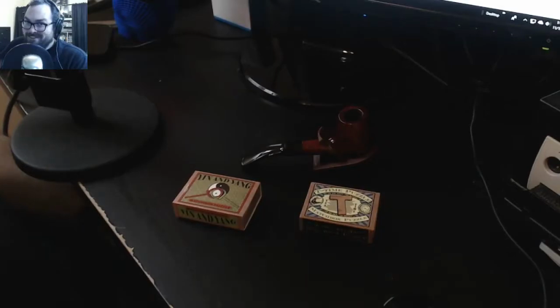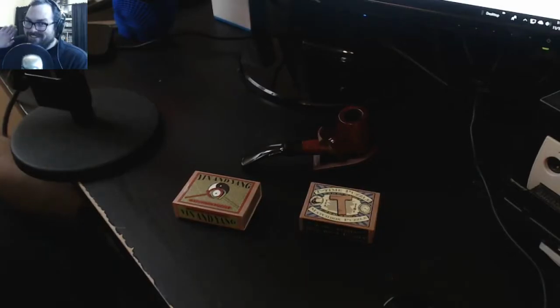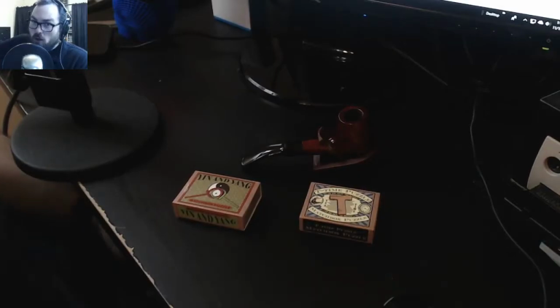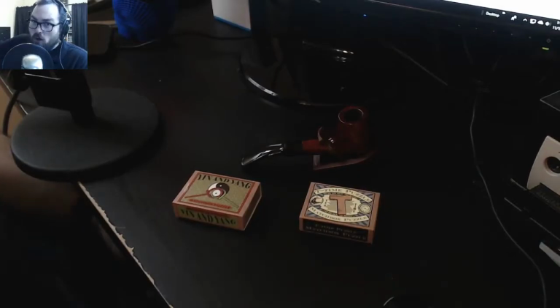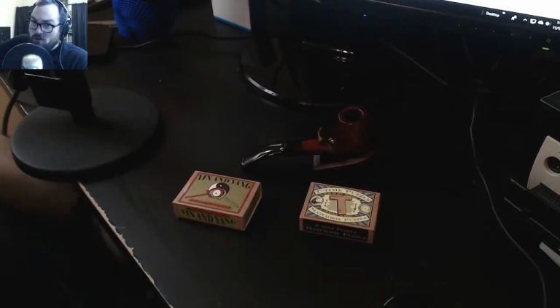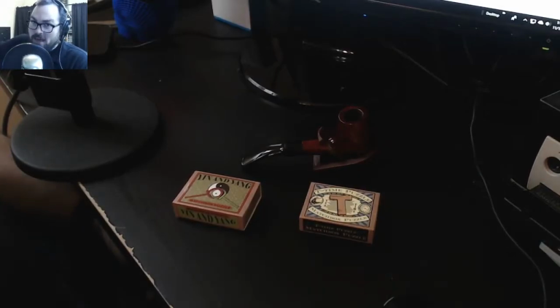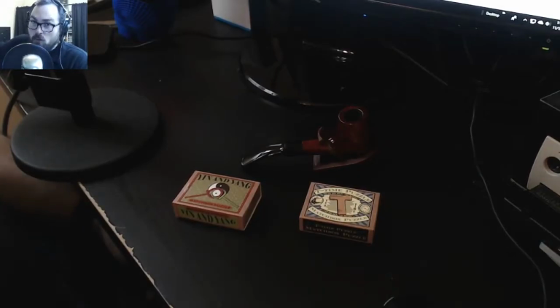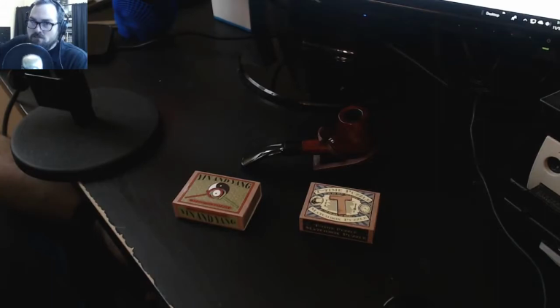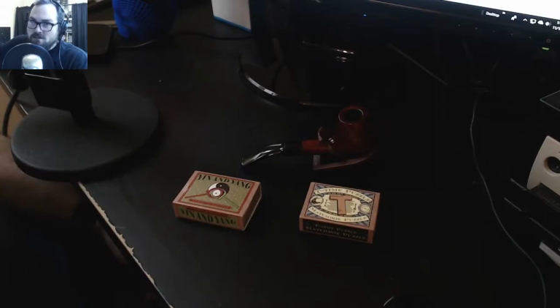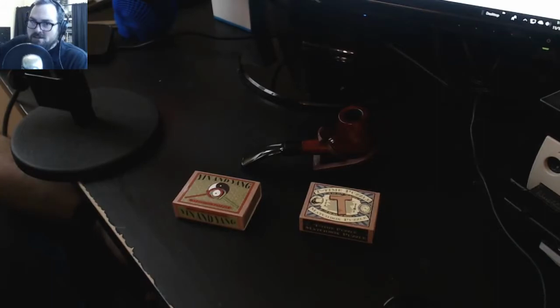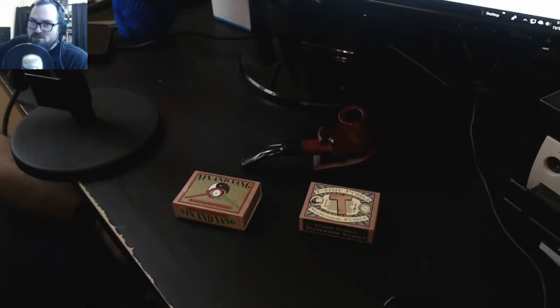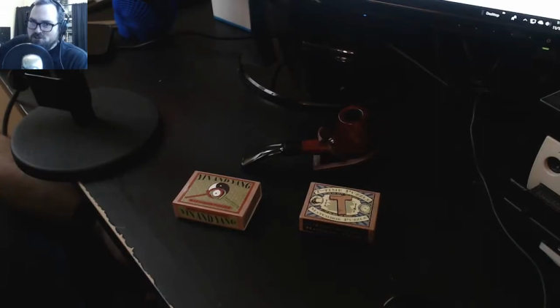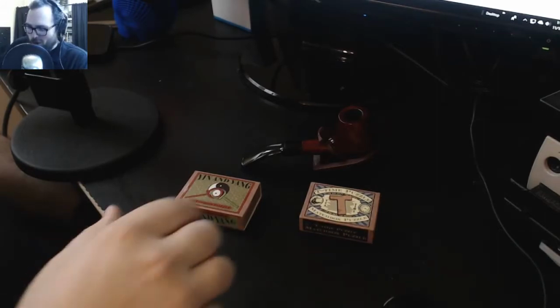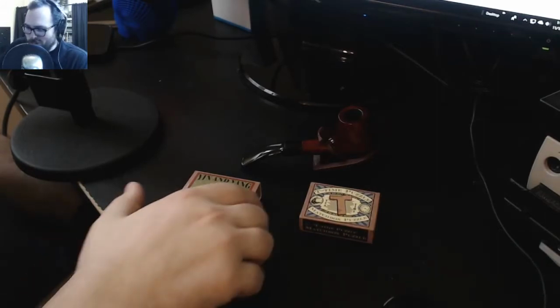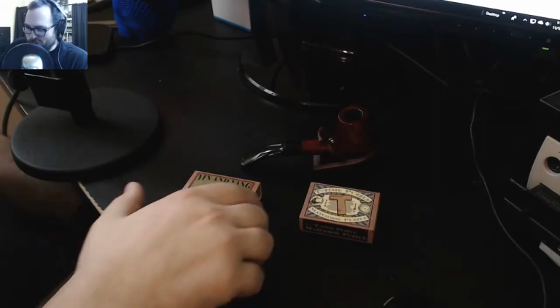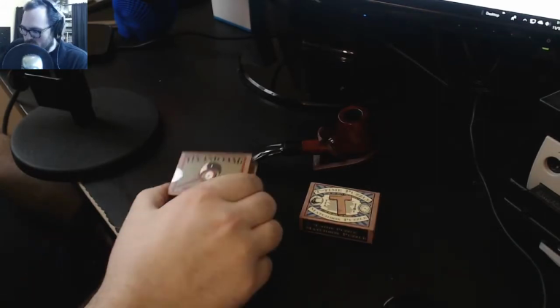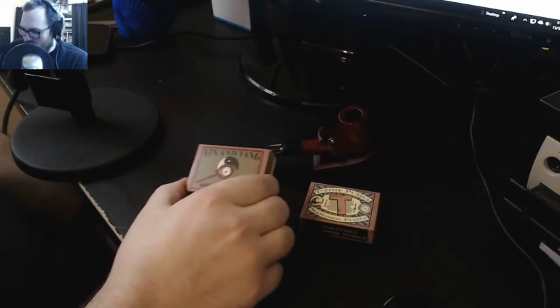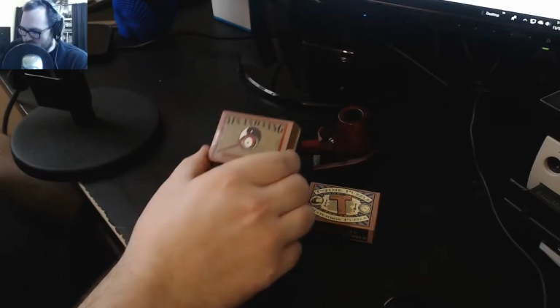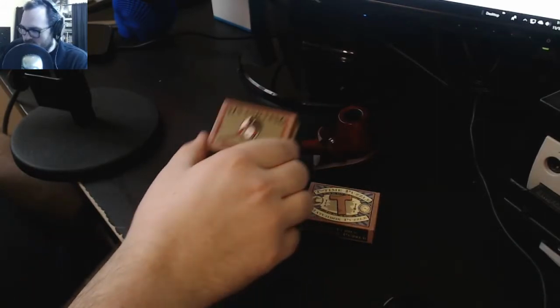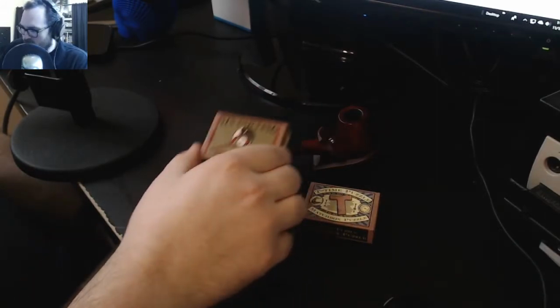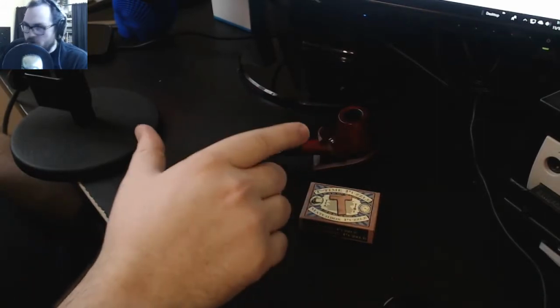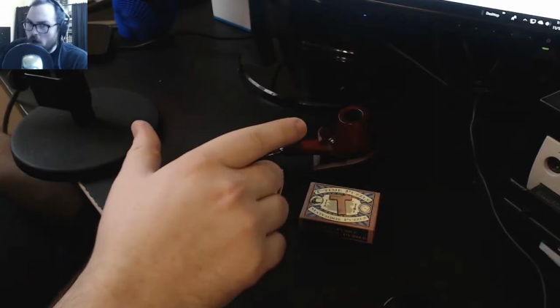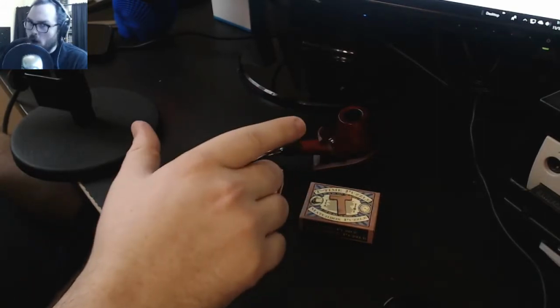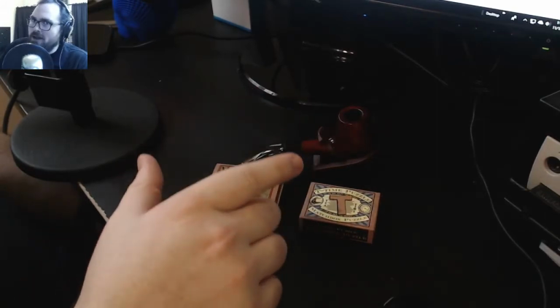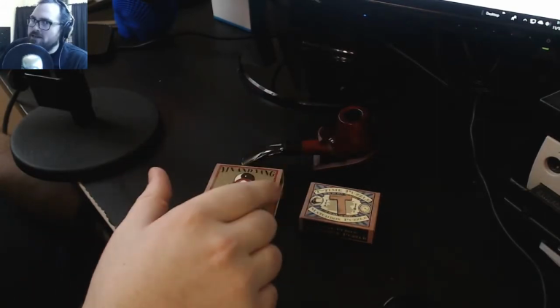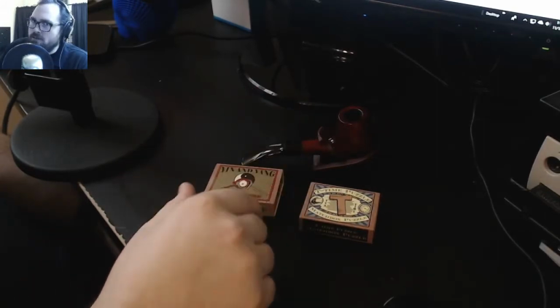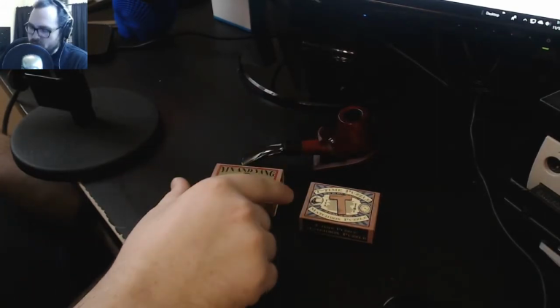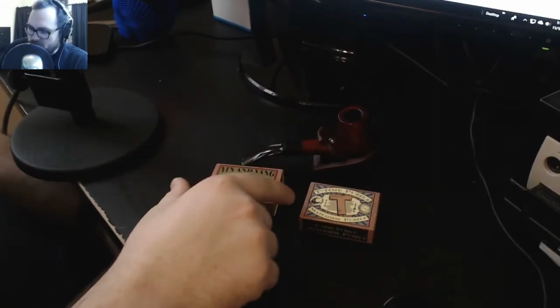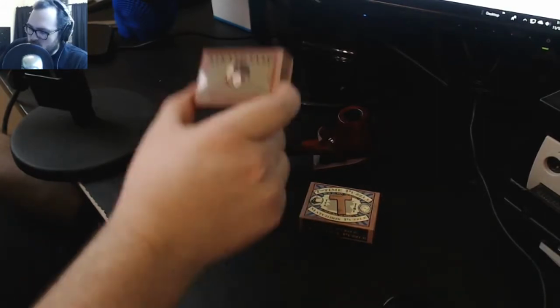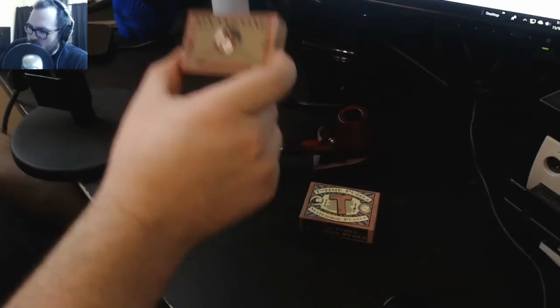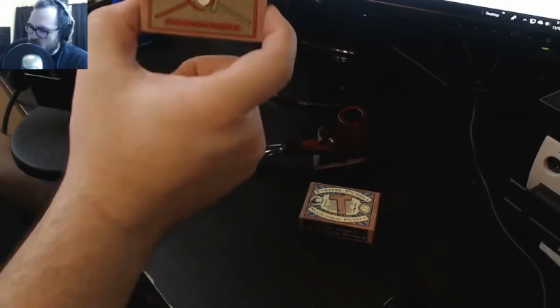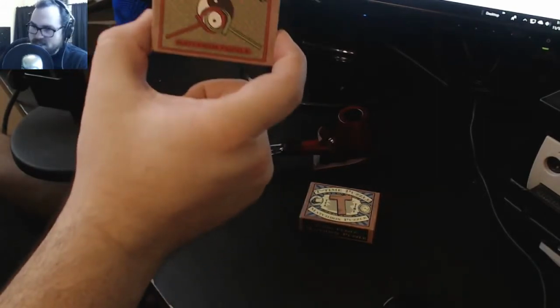Hello, everybody, and welcome to a Haunted Sponge video. No, it's not Hunt-A-Killer, but it is little puzzle boxes.